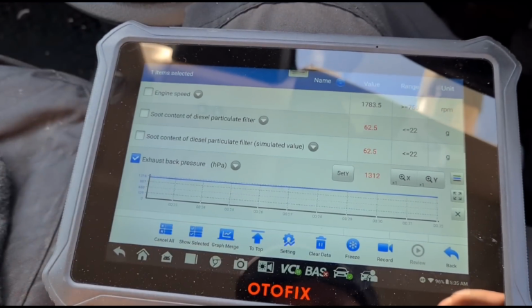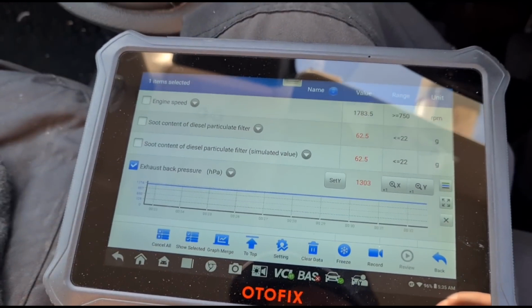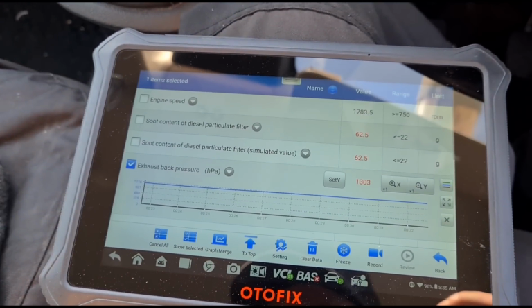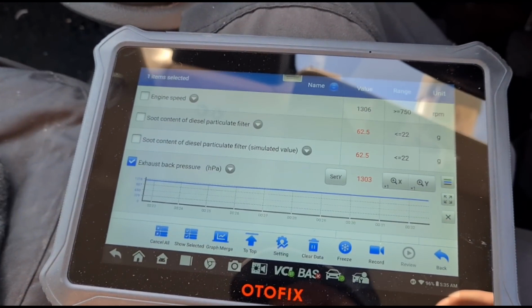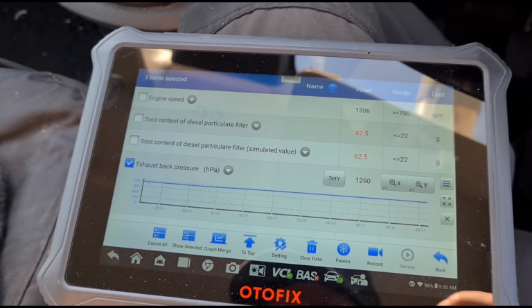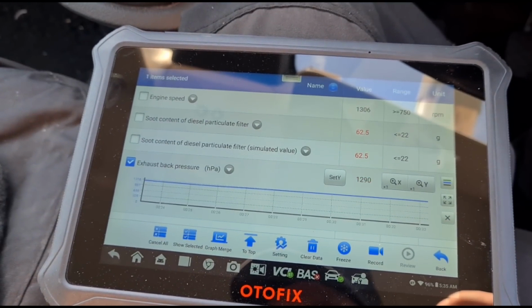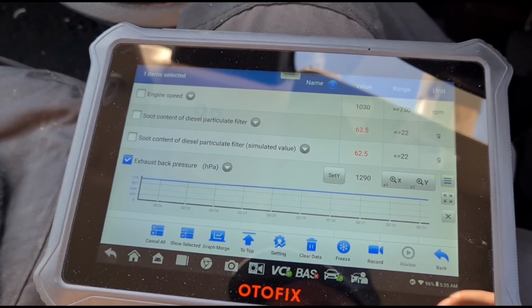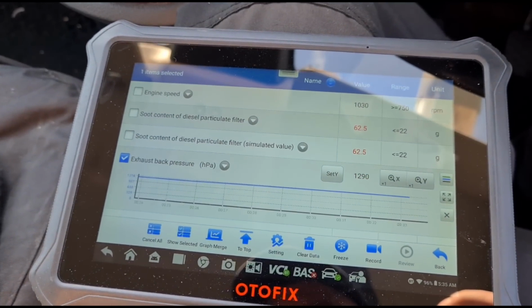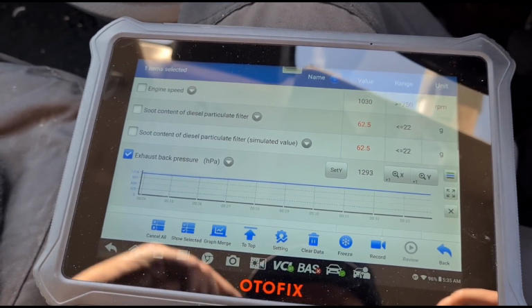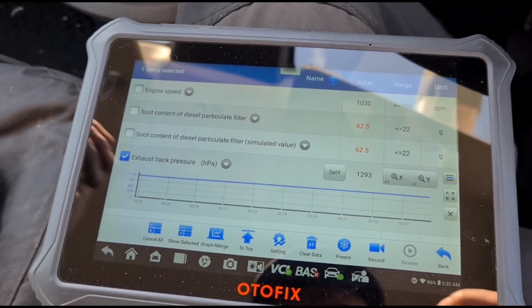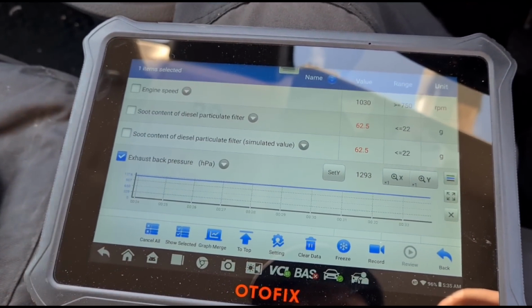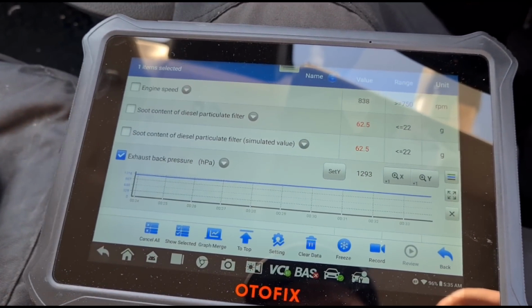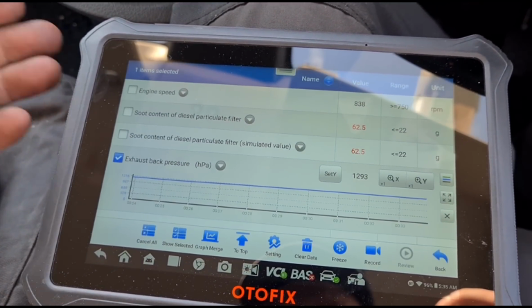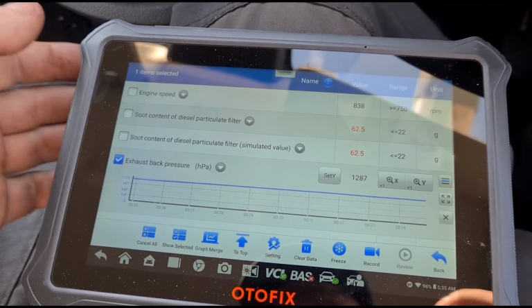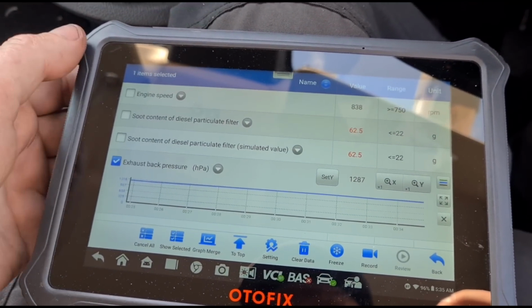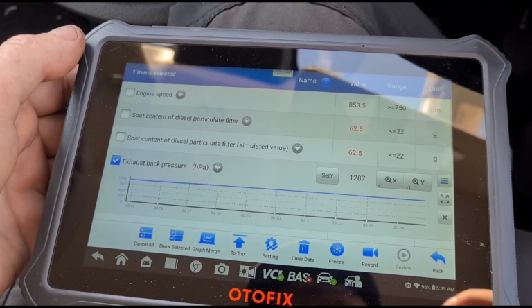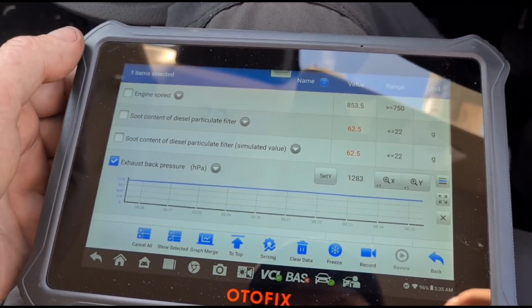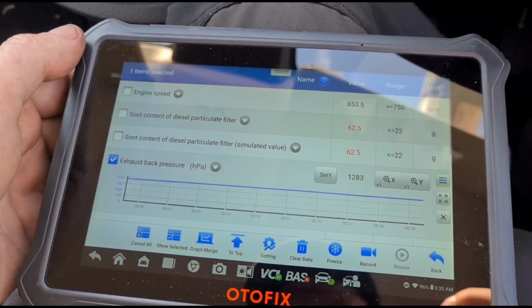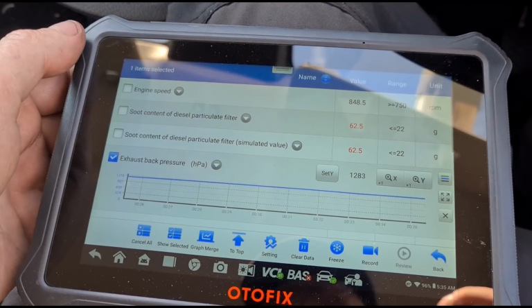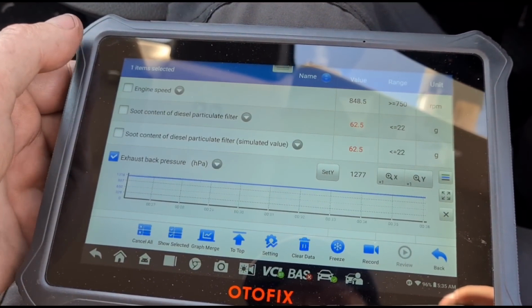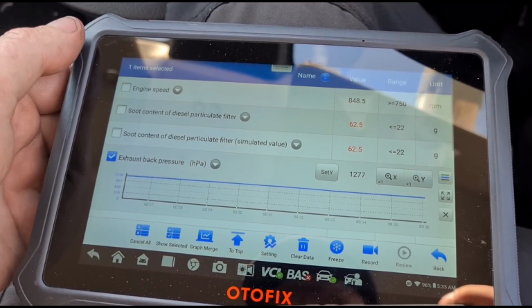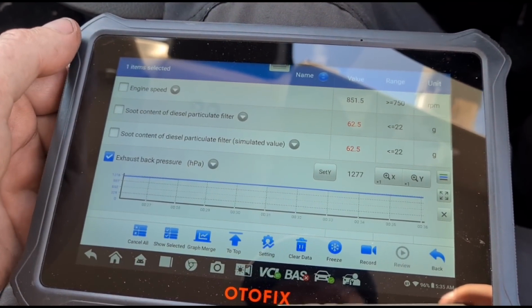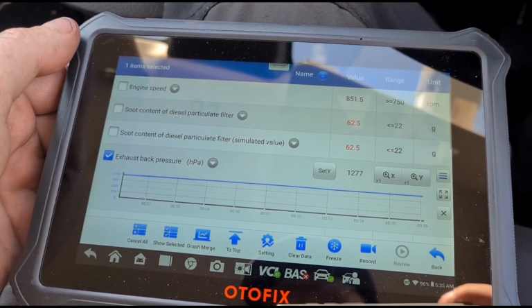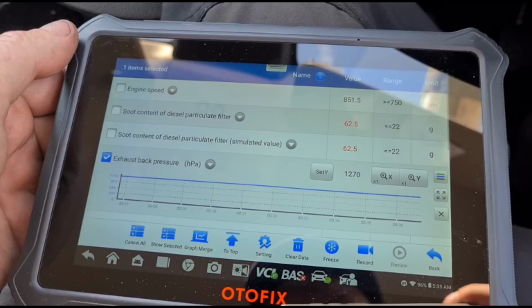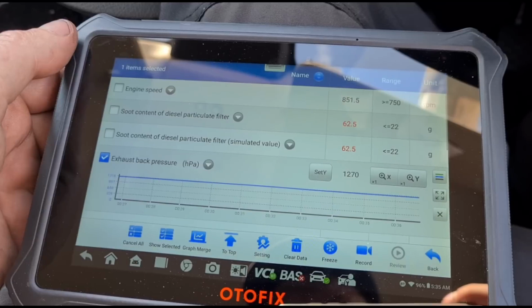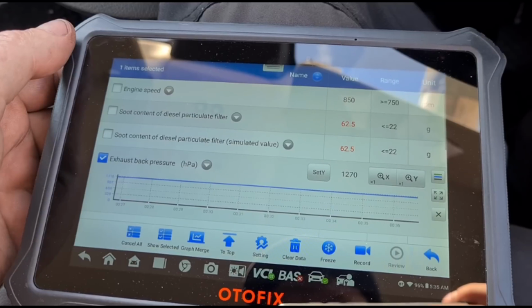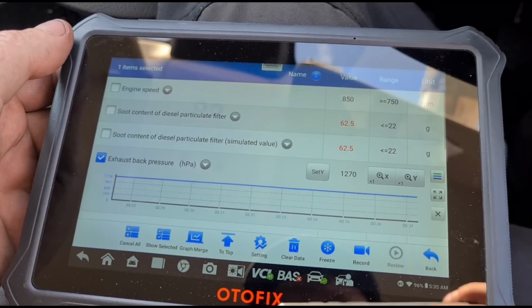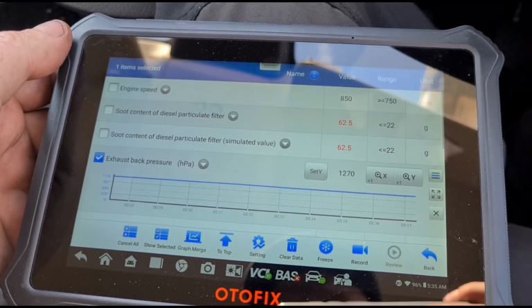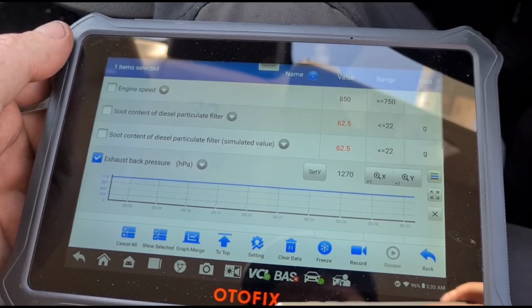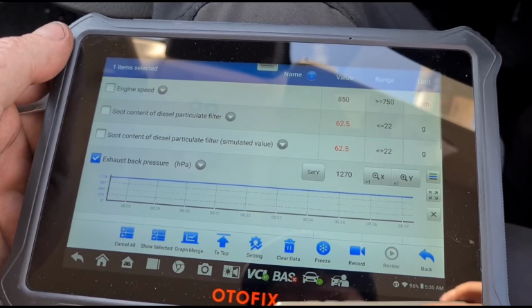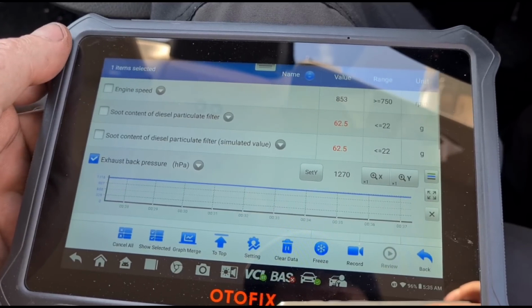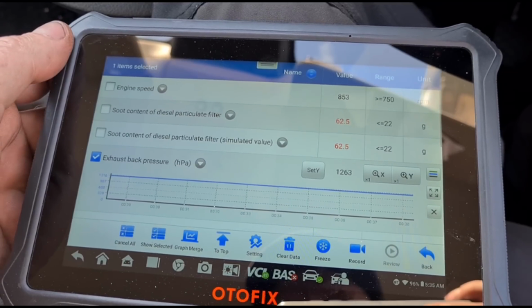Let it idle down again — it's not really moving, very slowly.